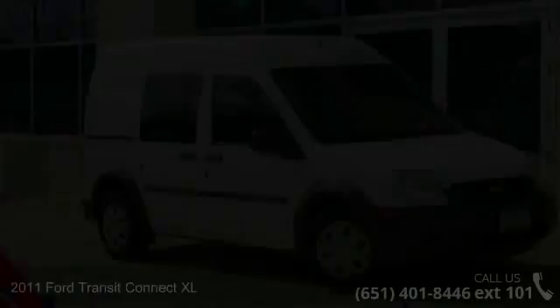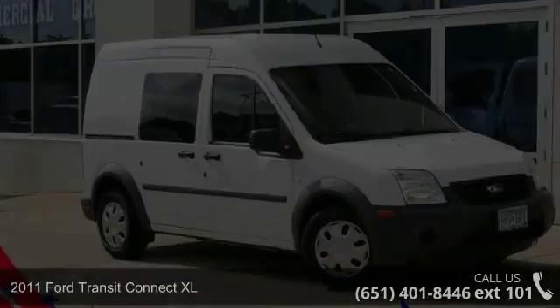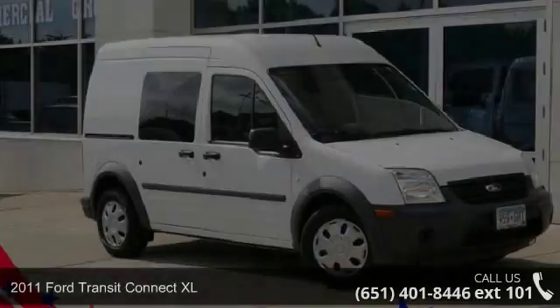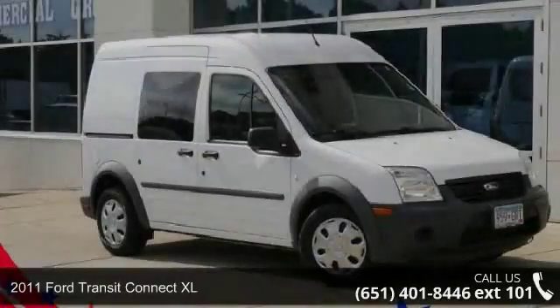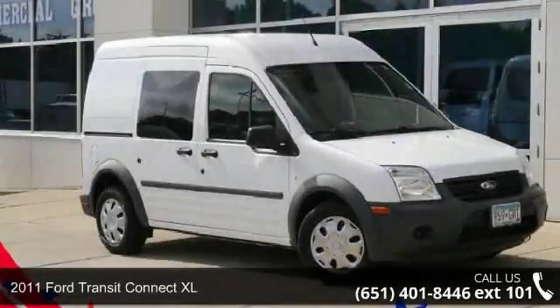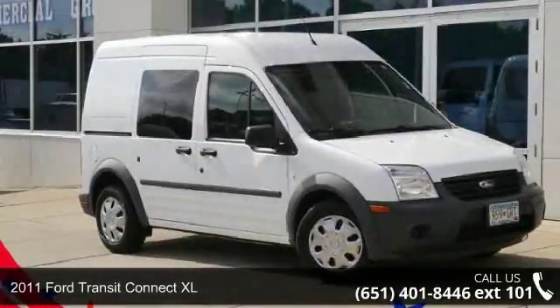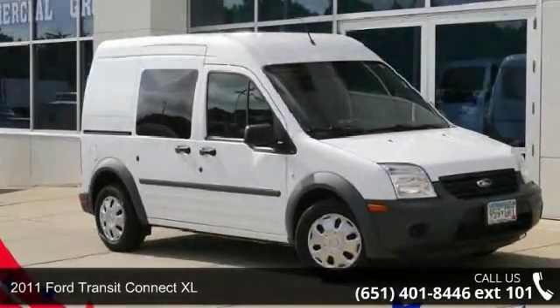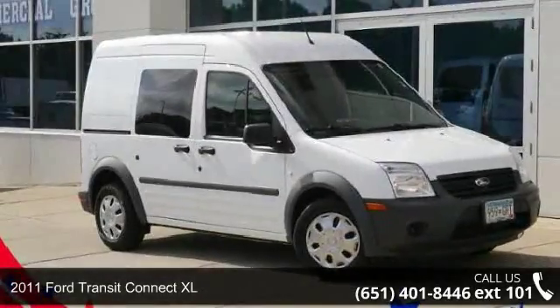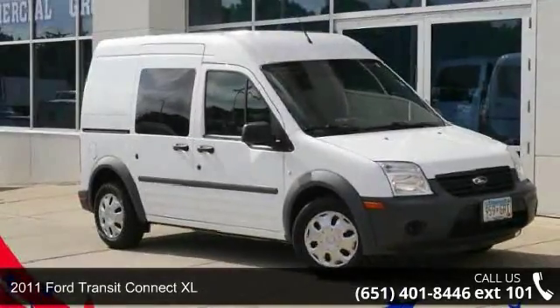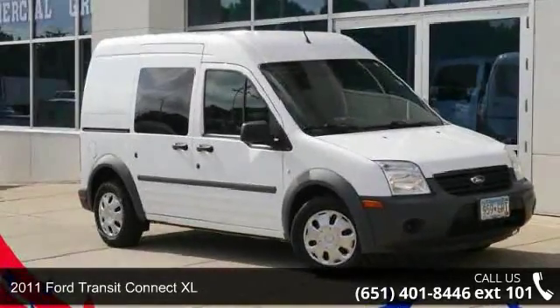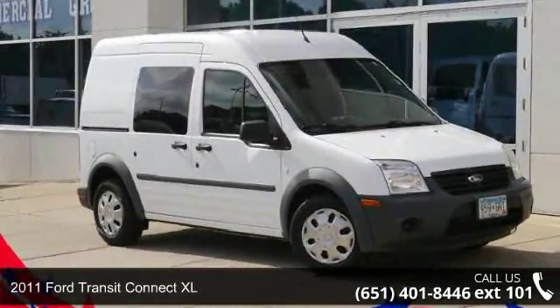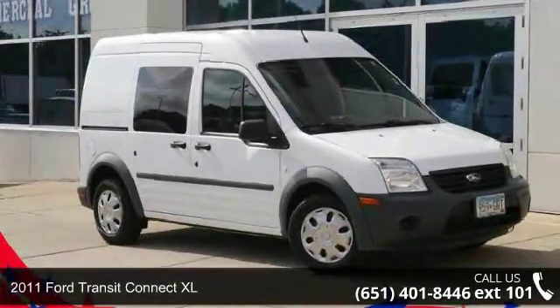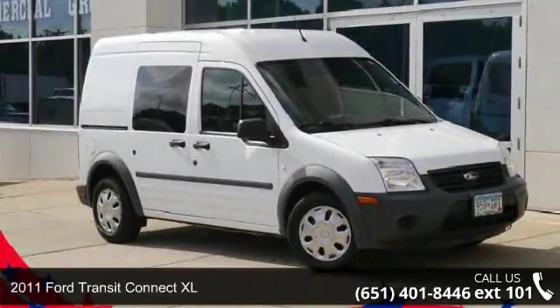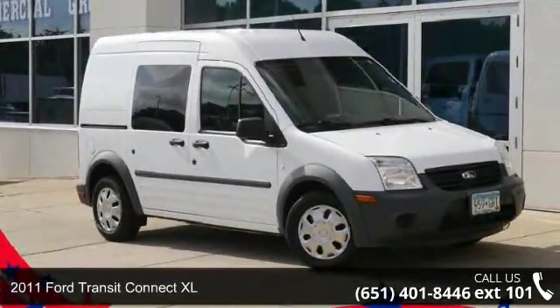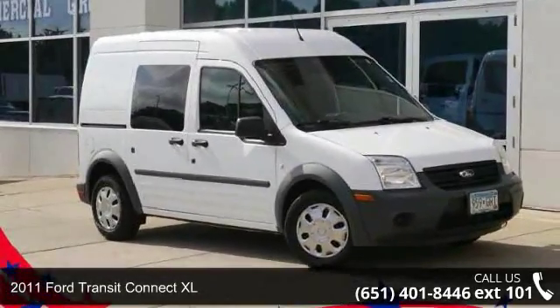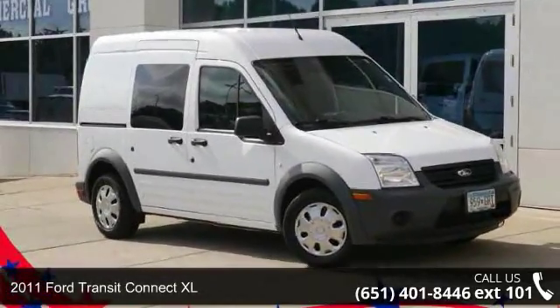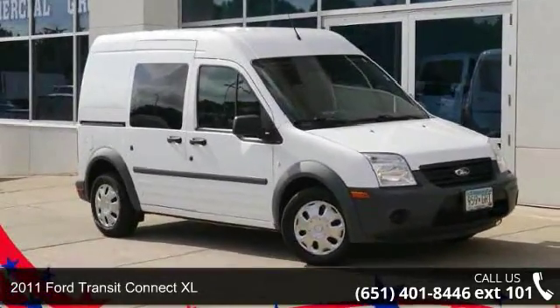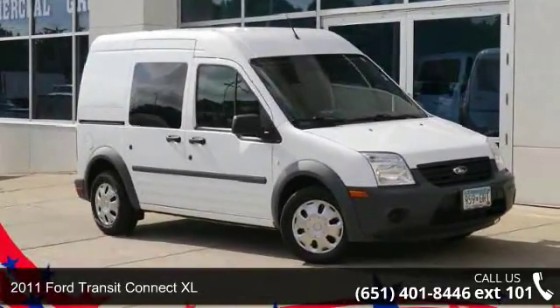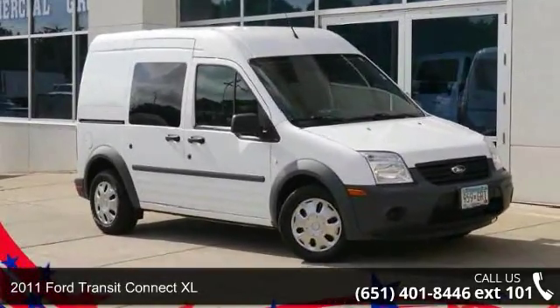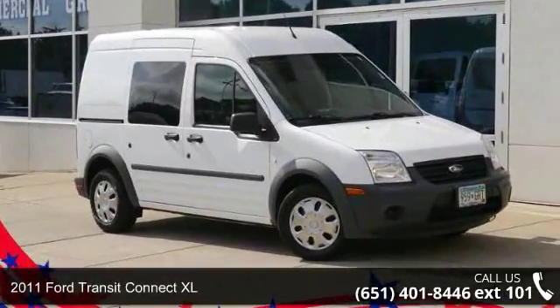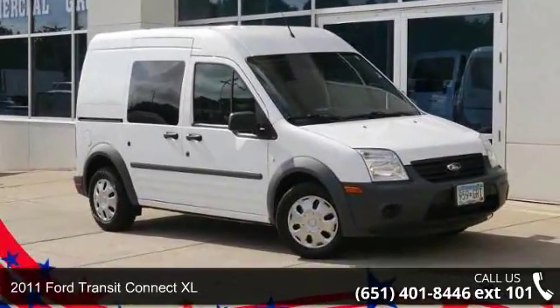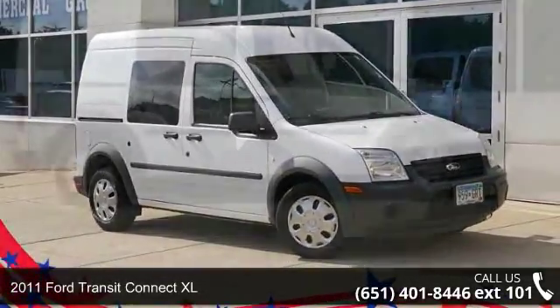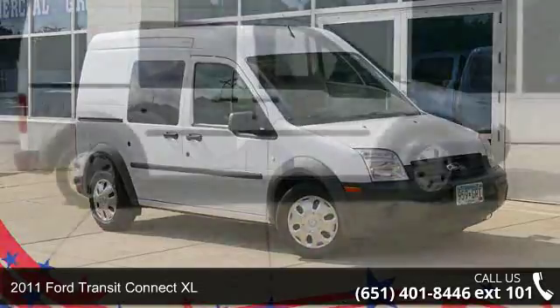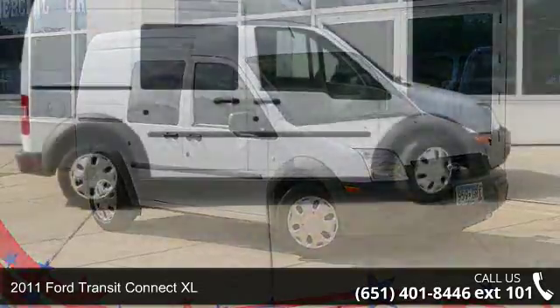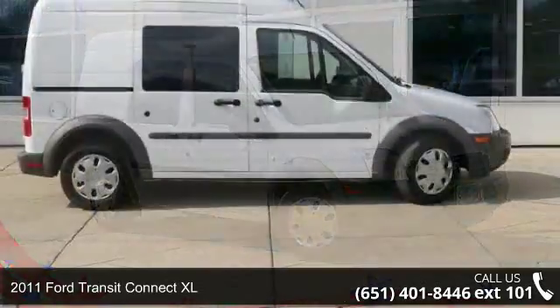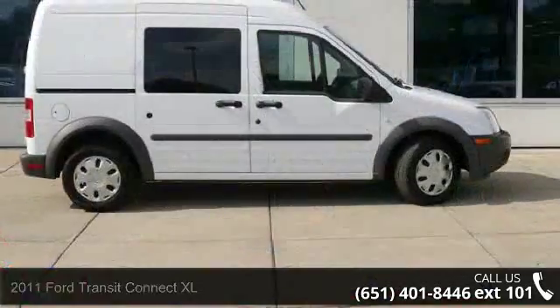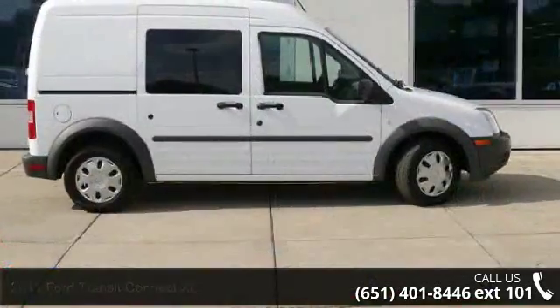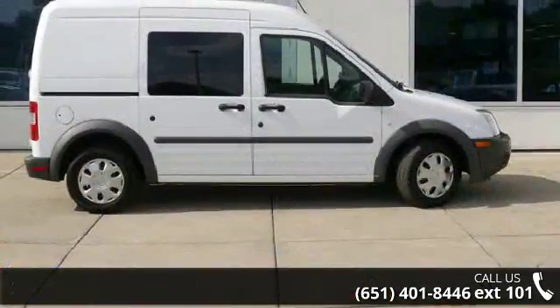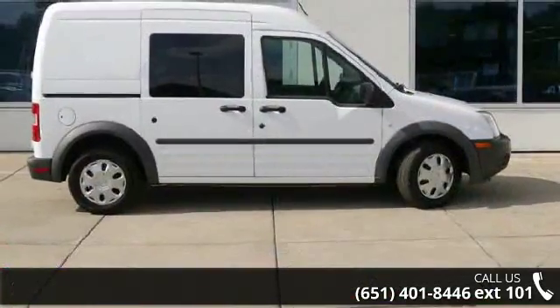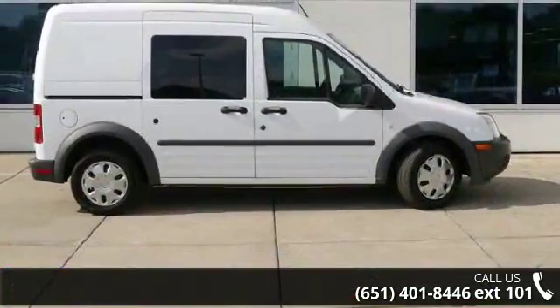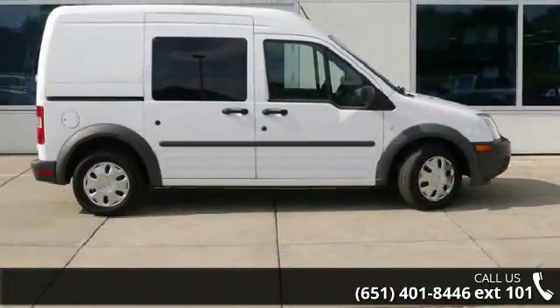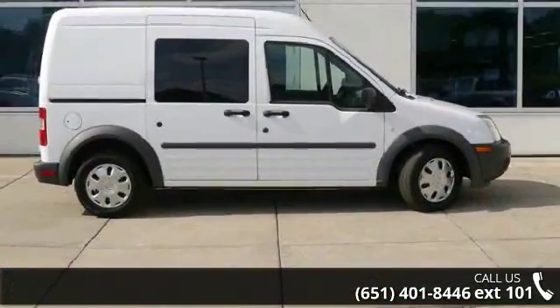Check out this 2011 Ford Transit Connect XL. If you are looking for a first-rate auto, this one could be yours today.